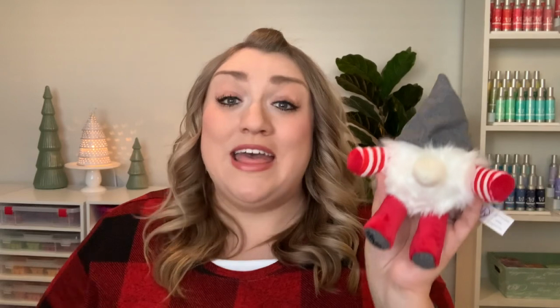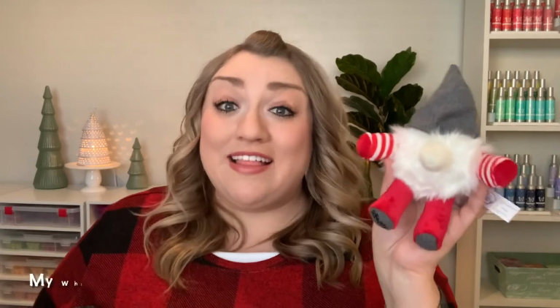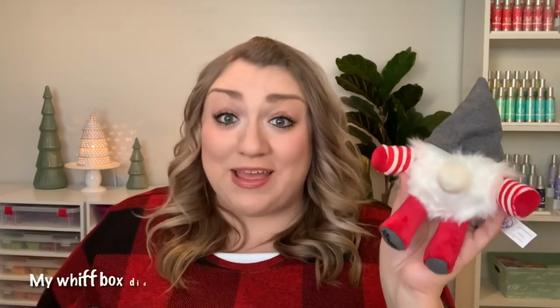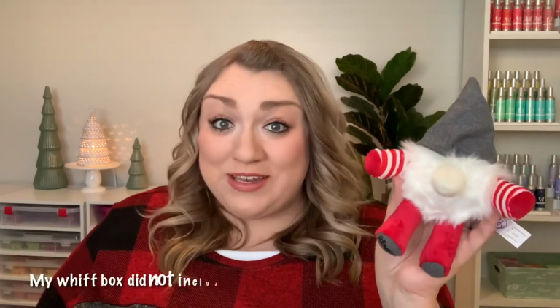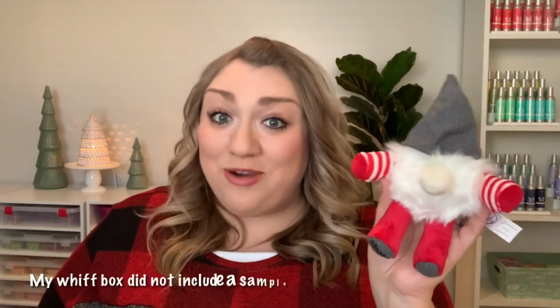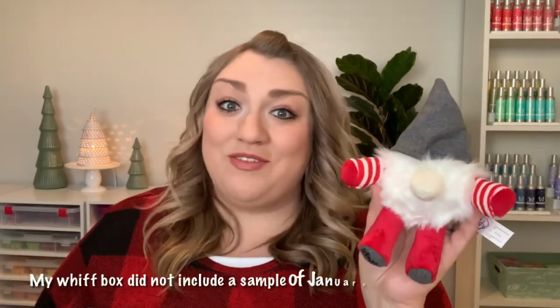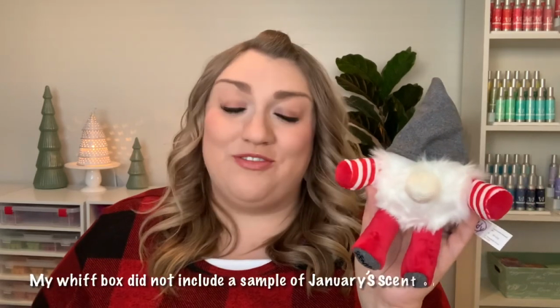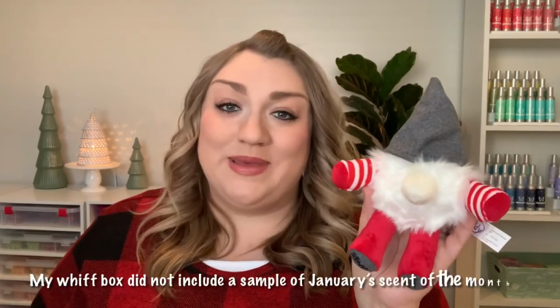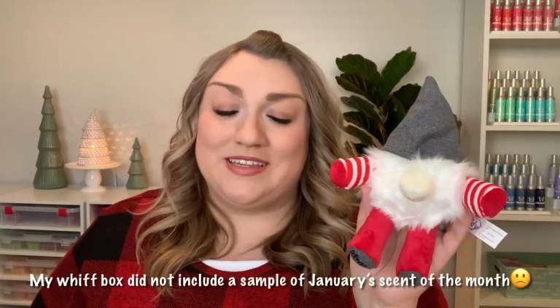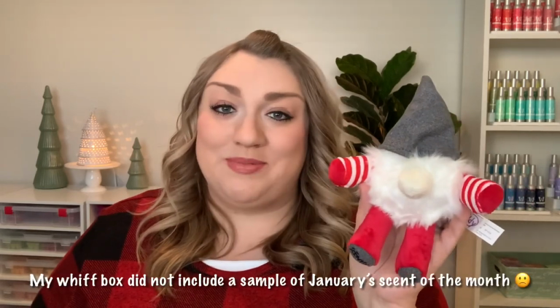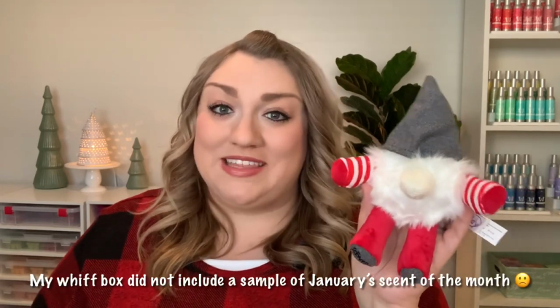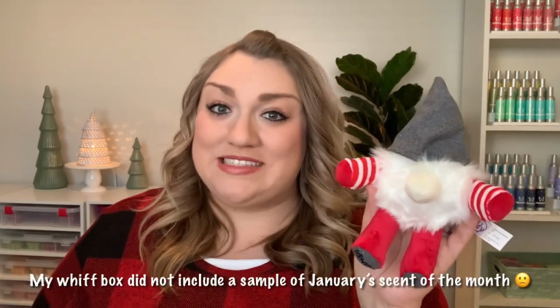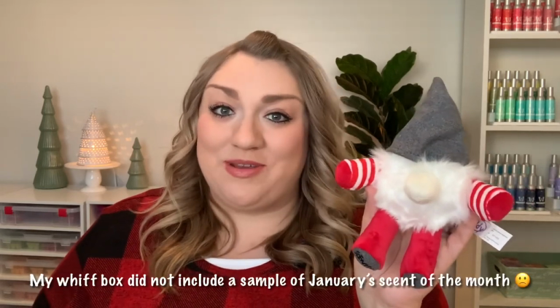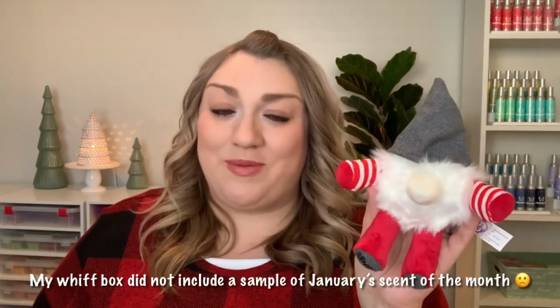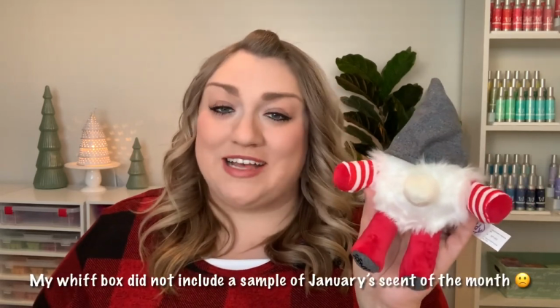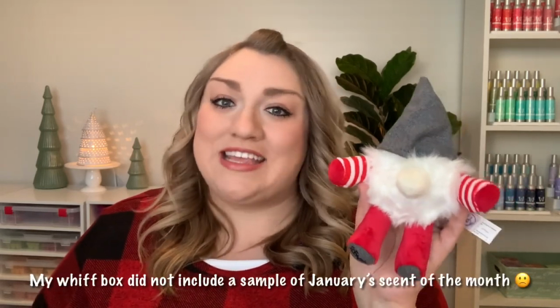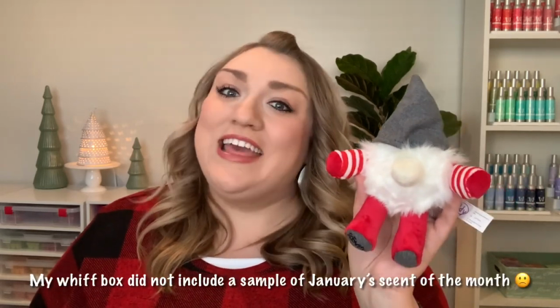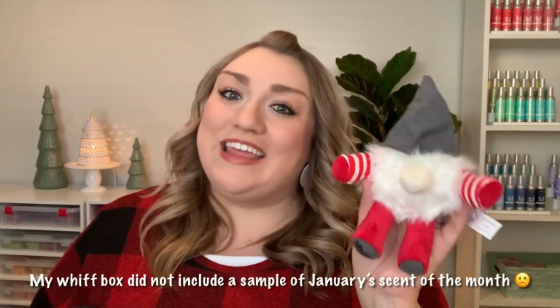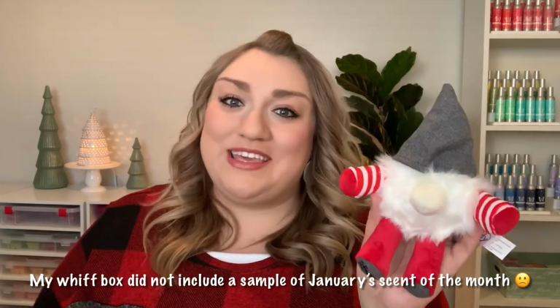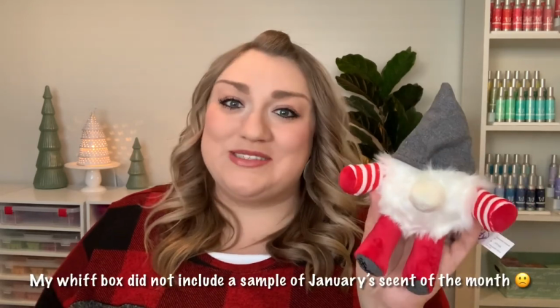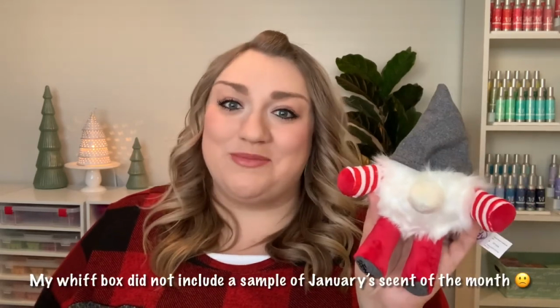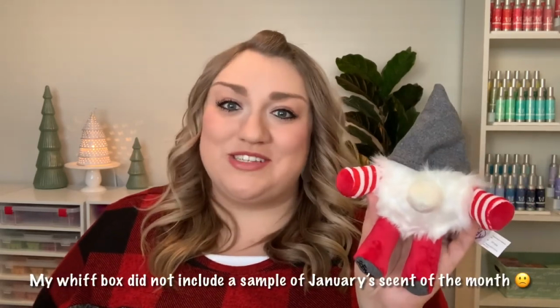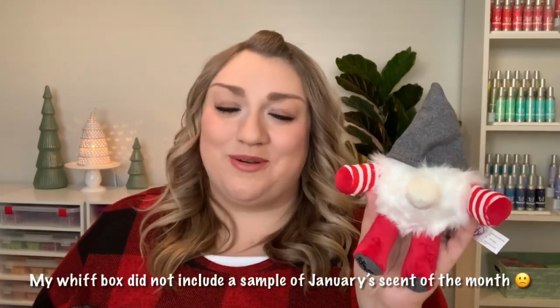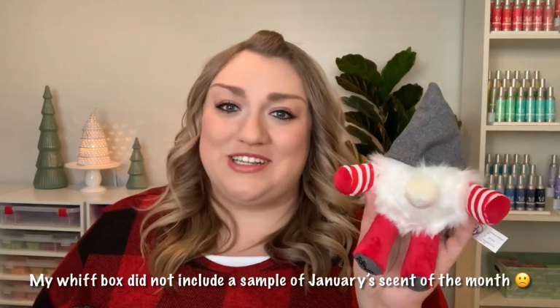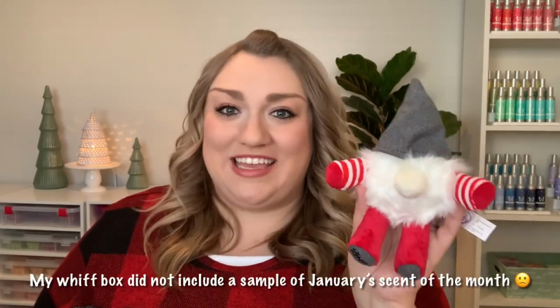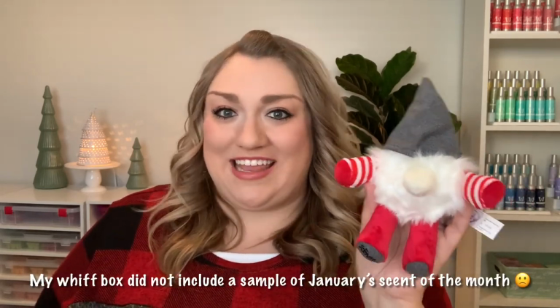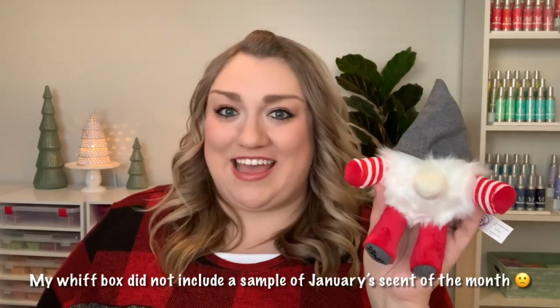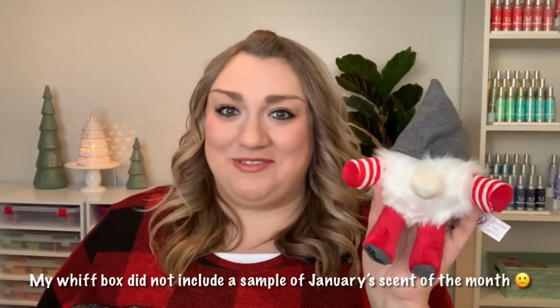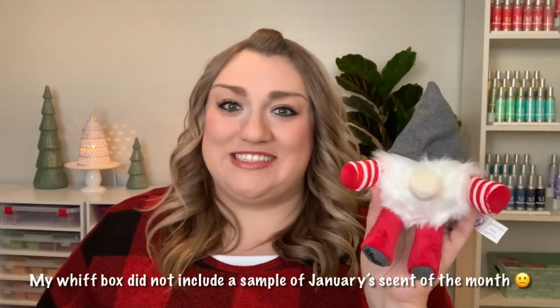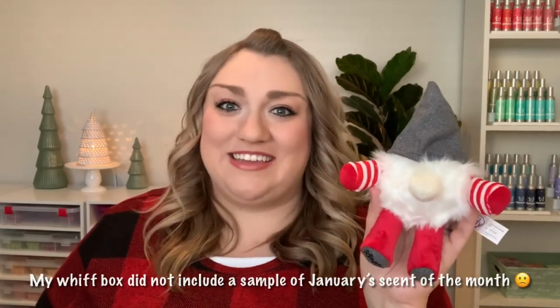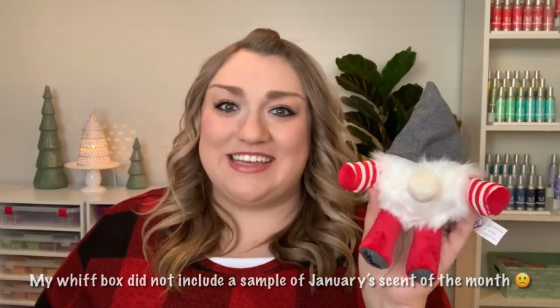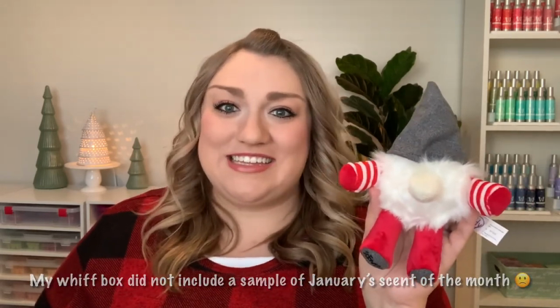Let me know if you've picked up this Whiff Box. Thank you so much for watching, and I will see you next time.